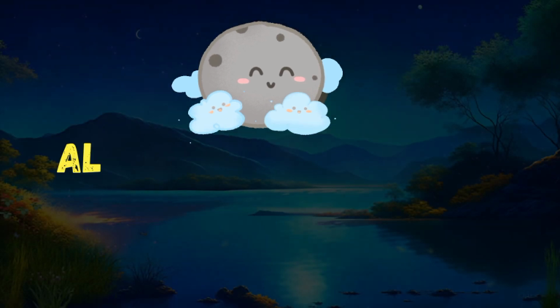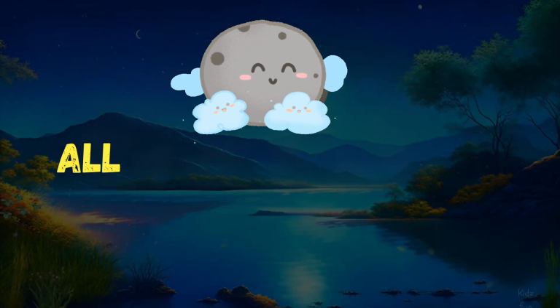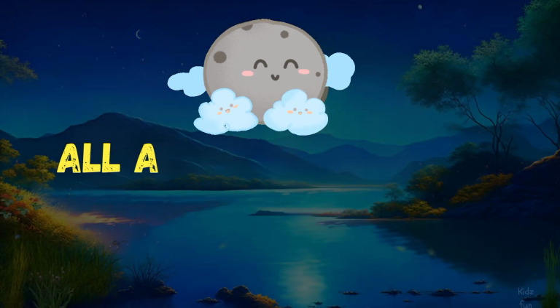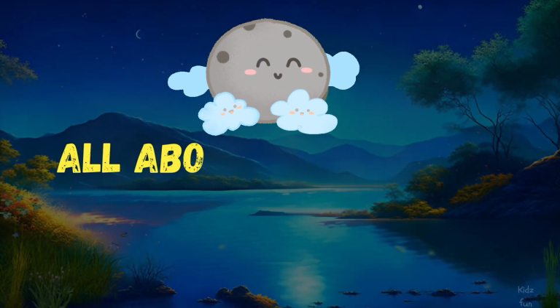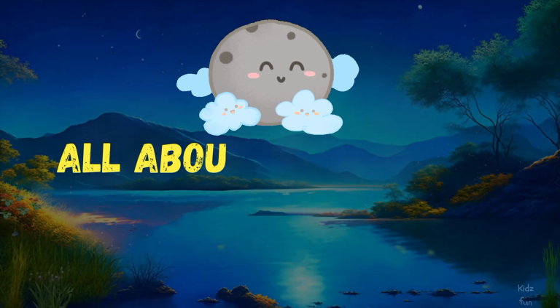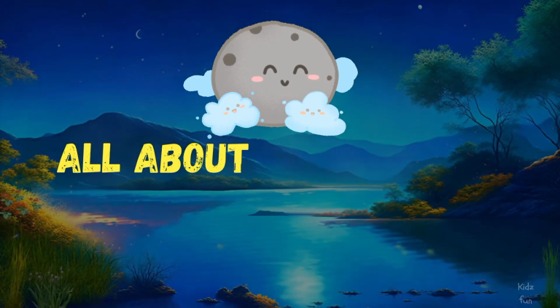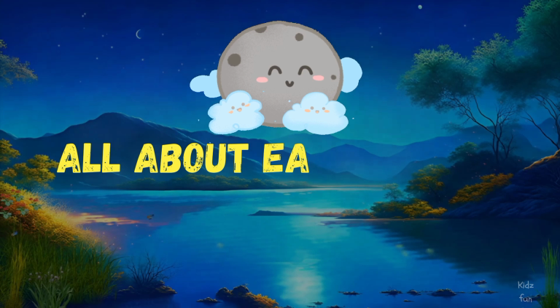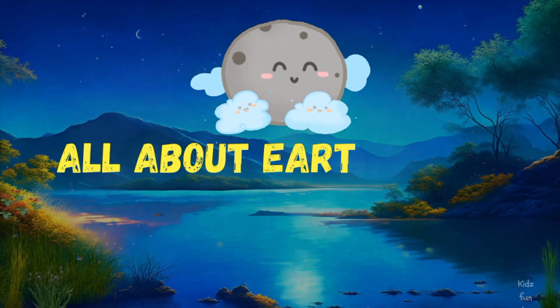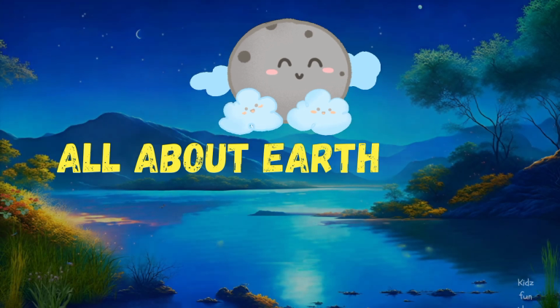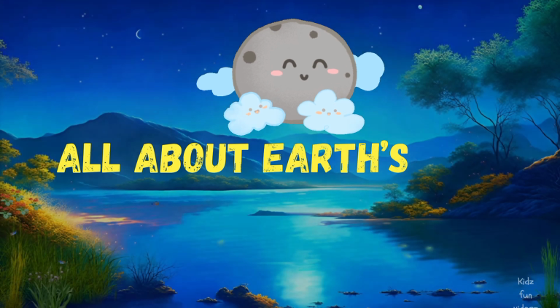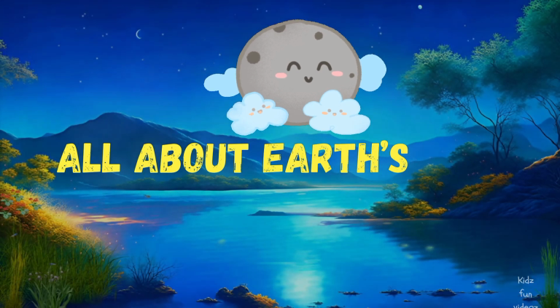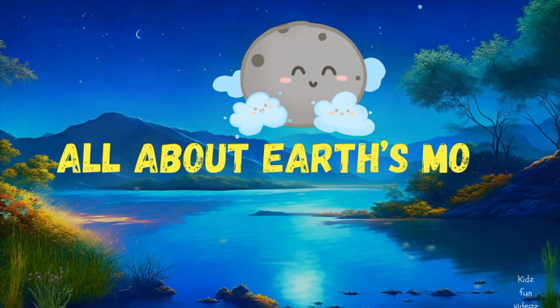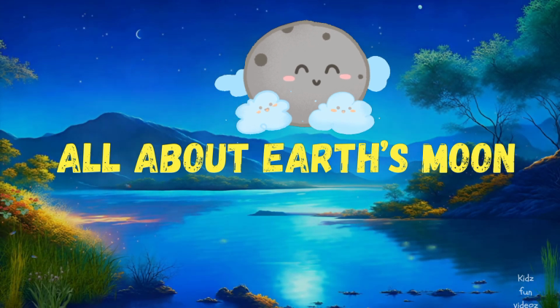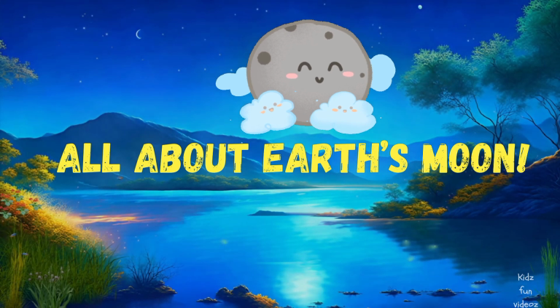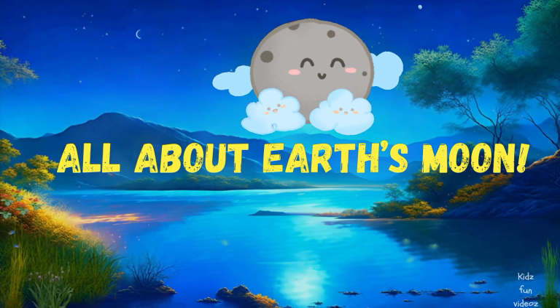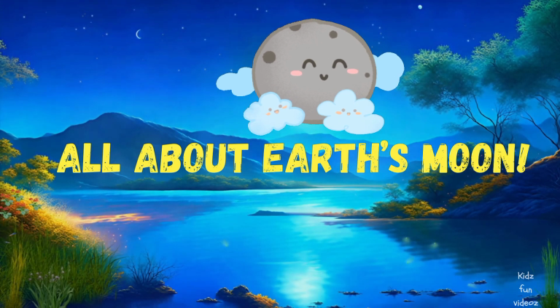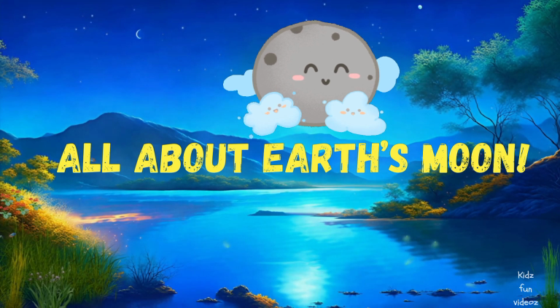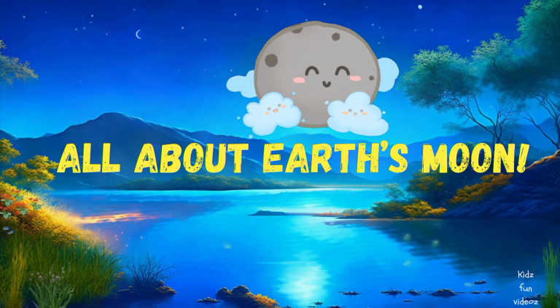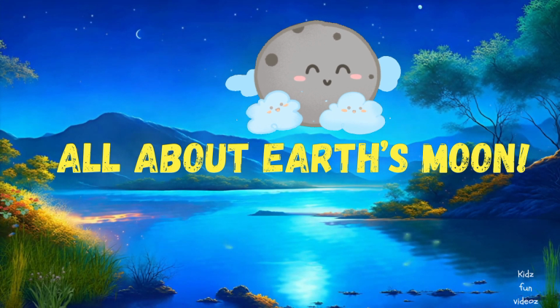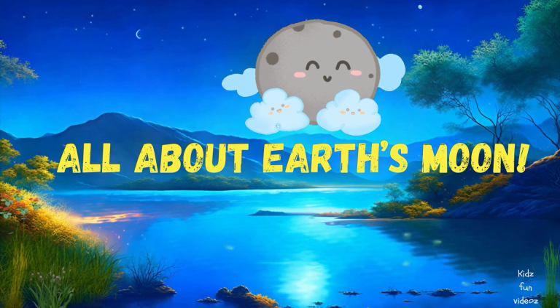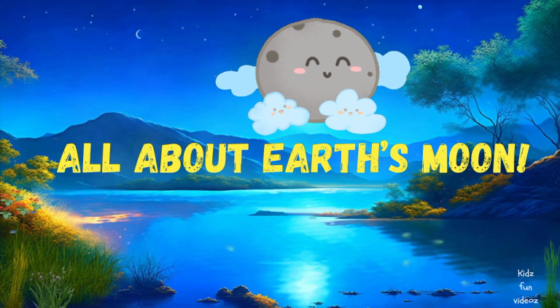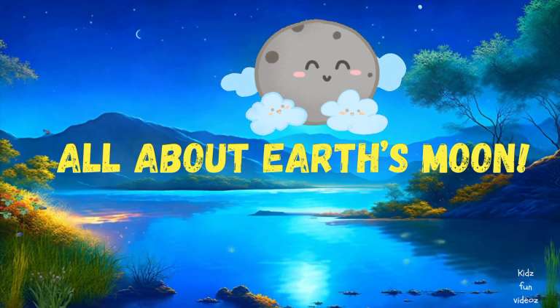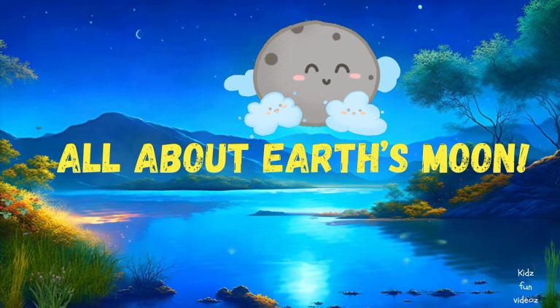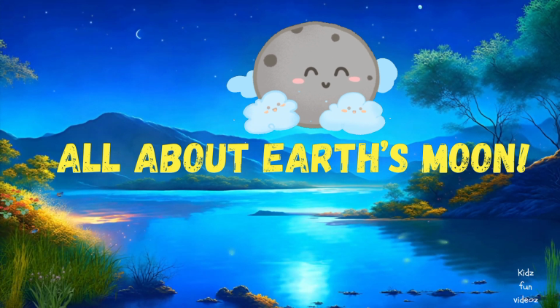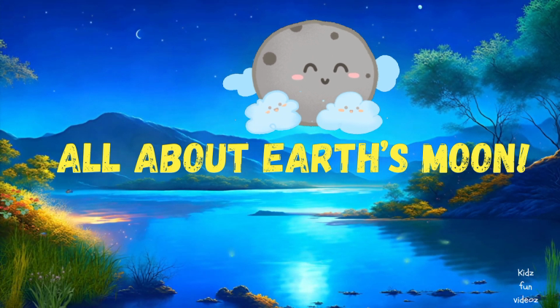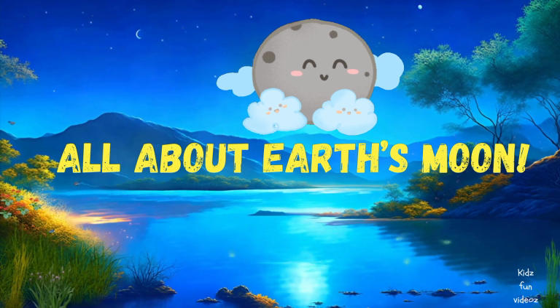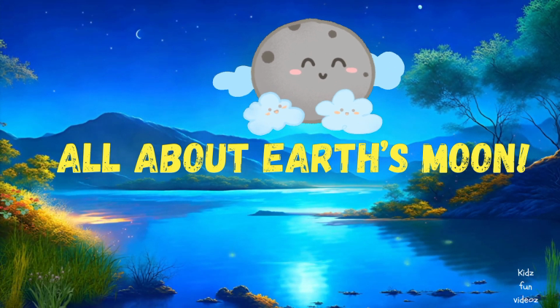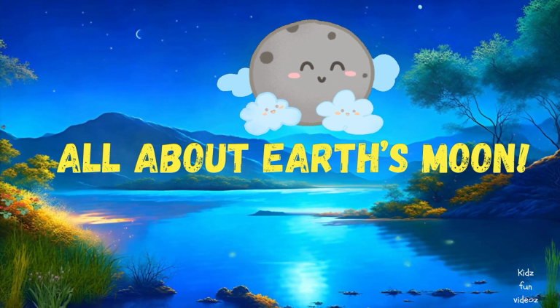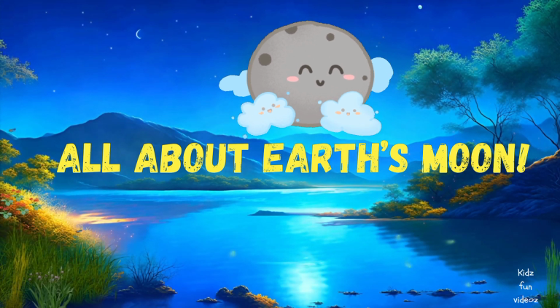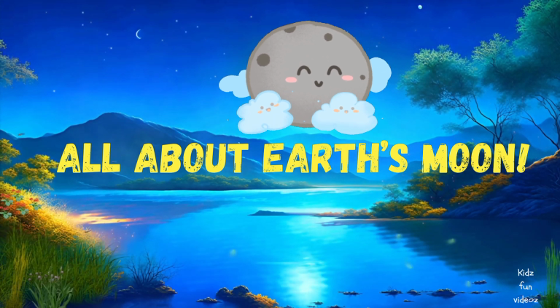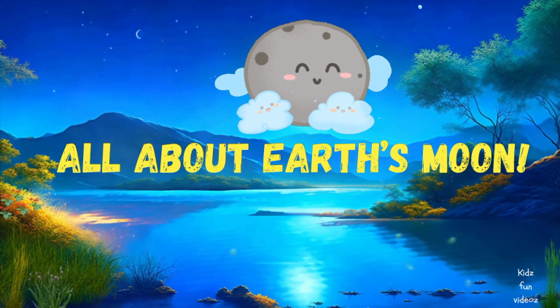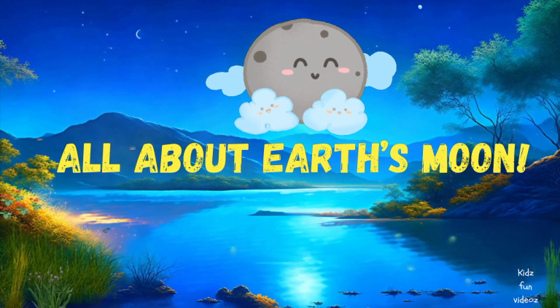All about Earth's moon. Are you guys ready? Then let's go!